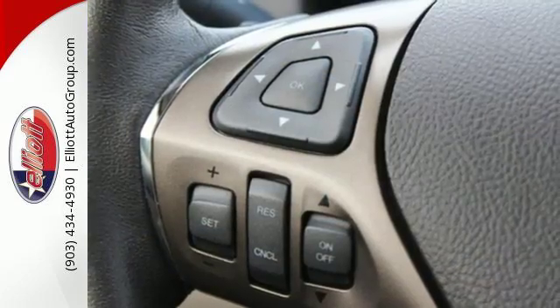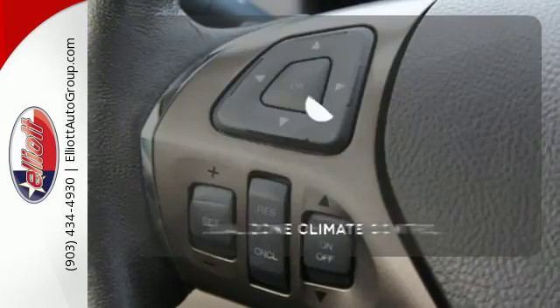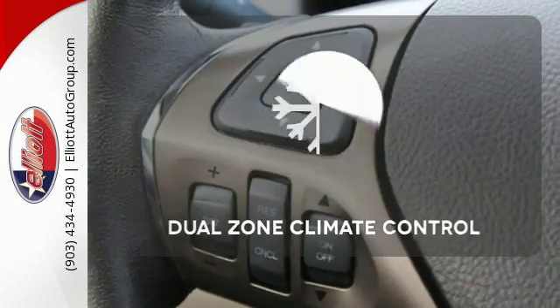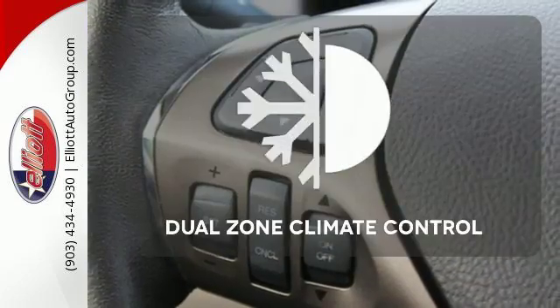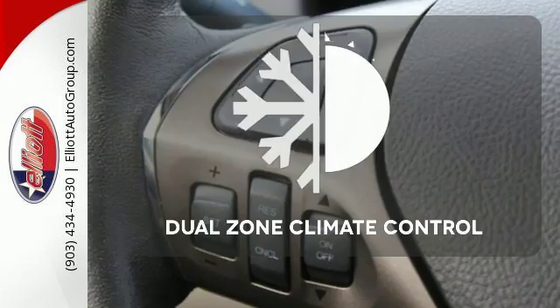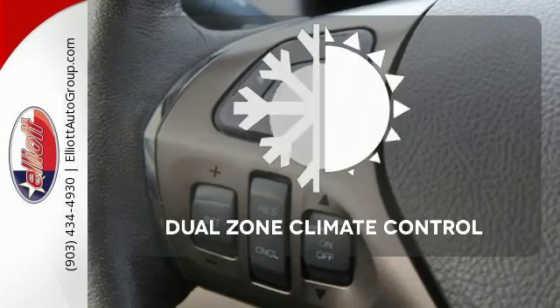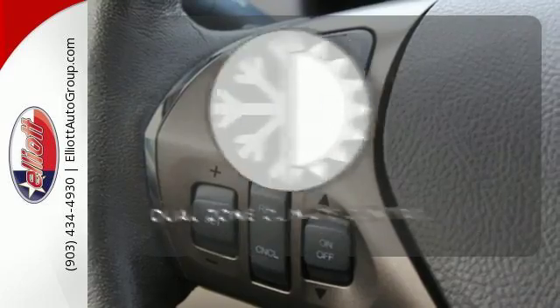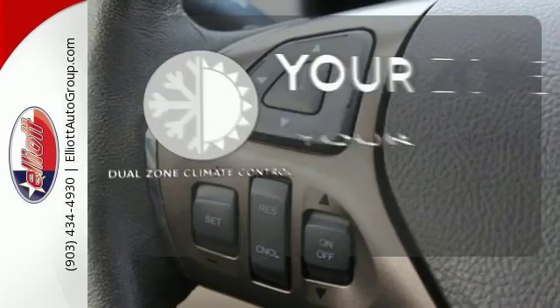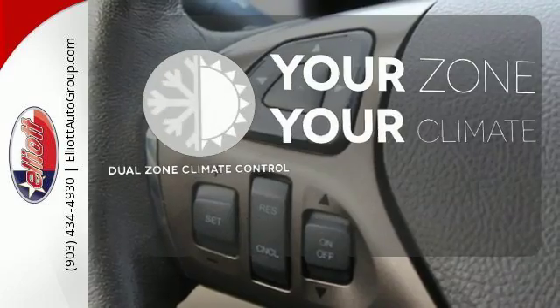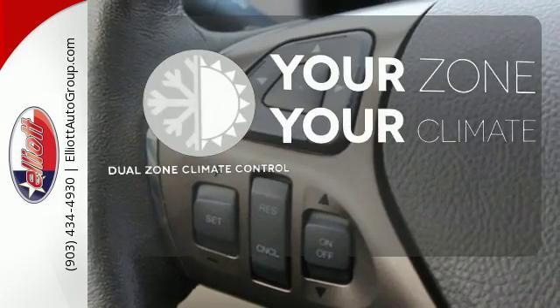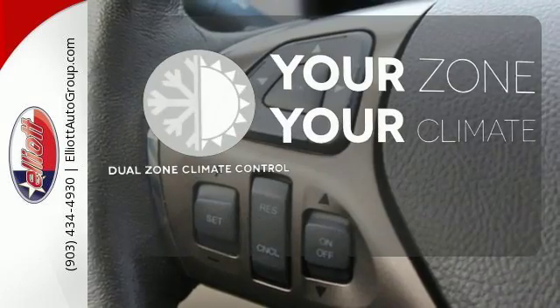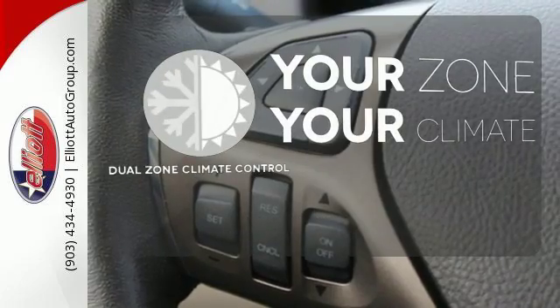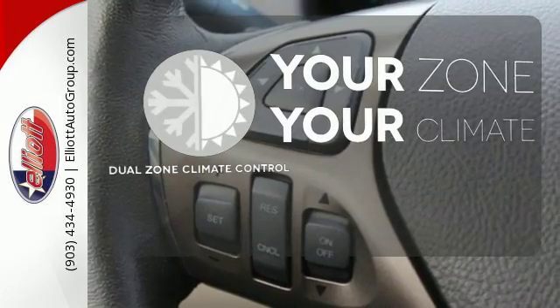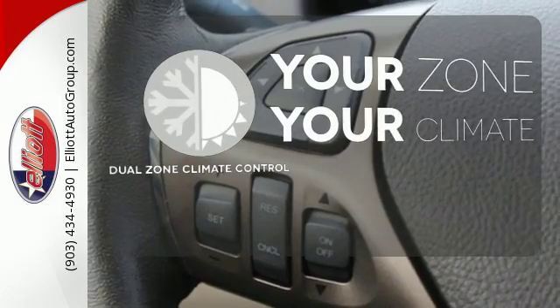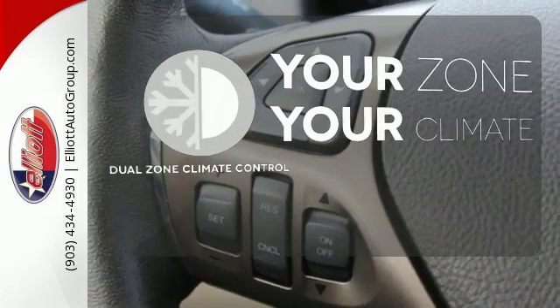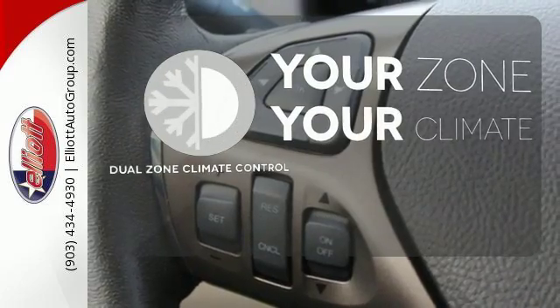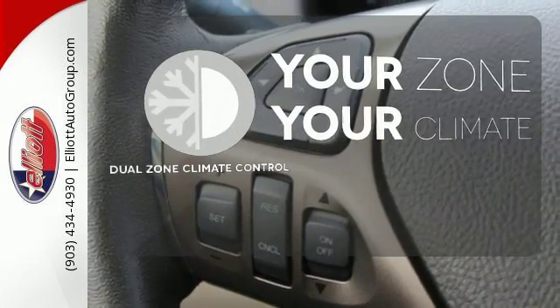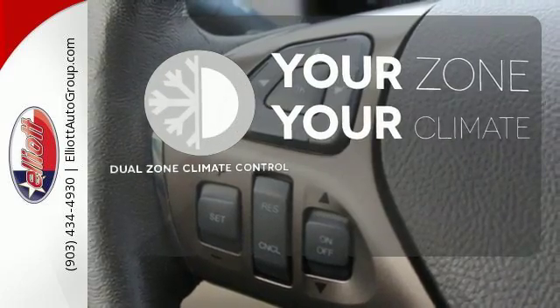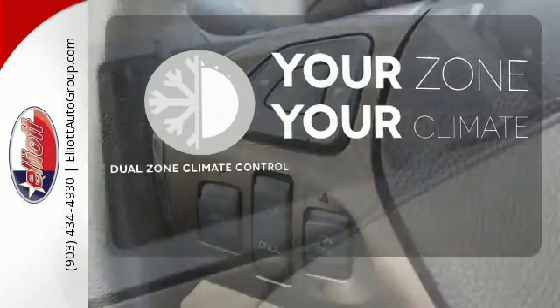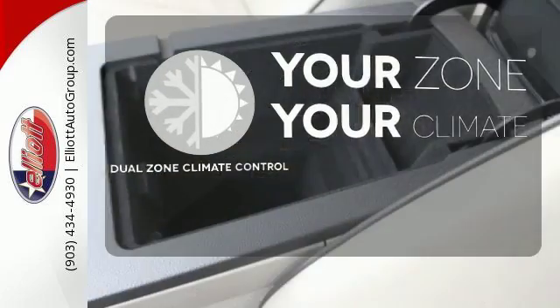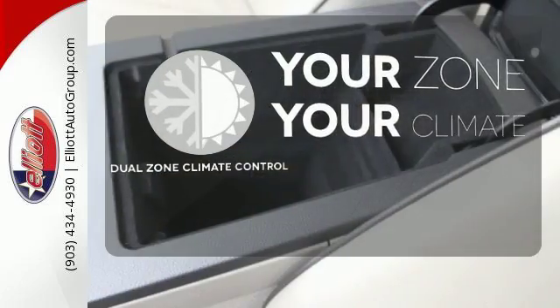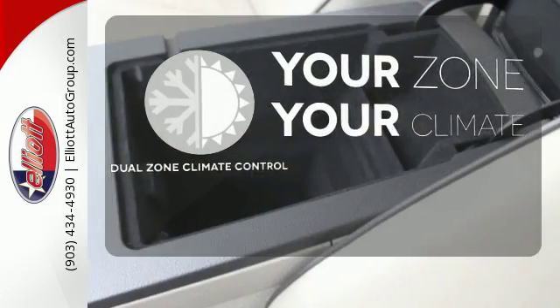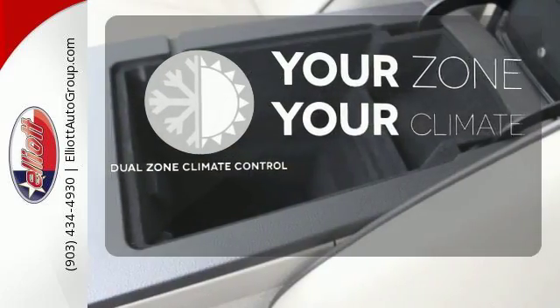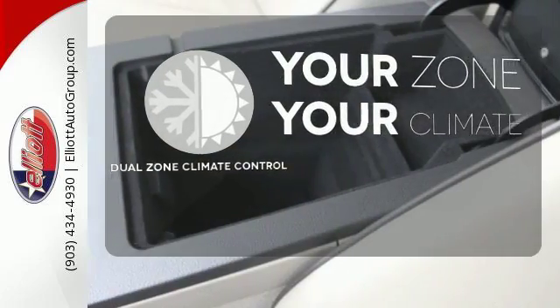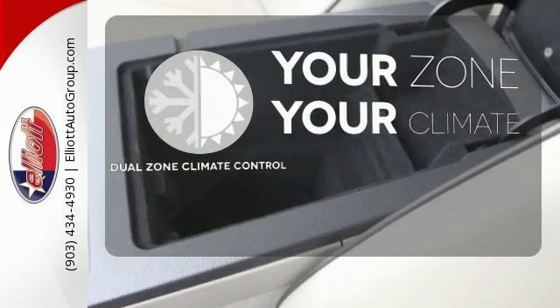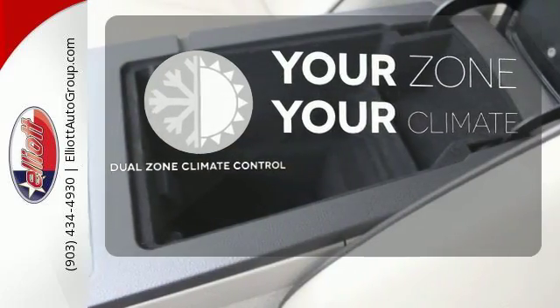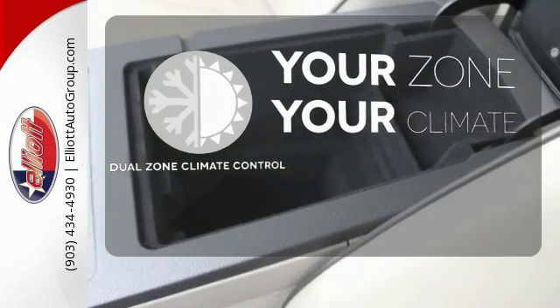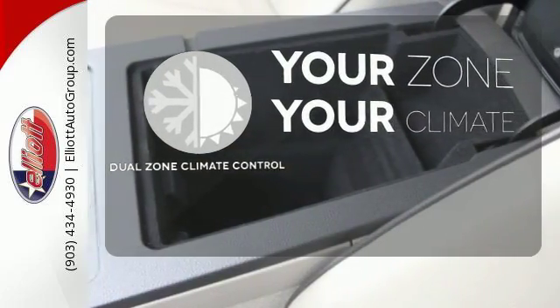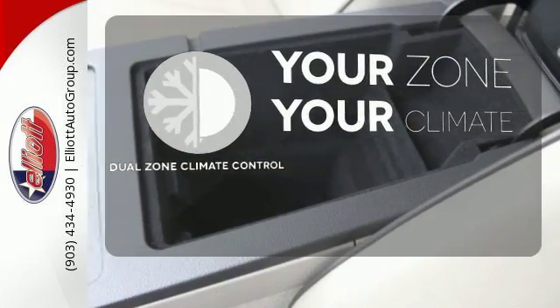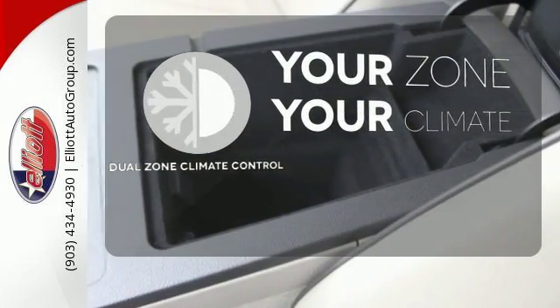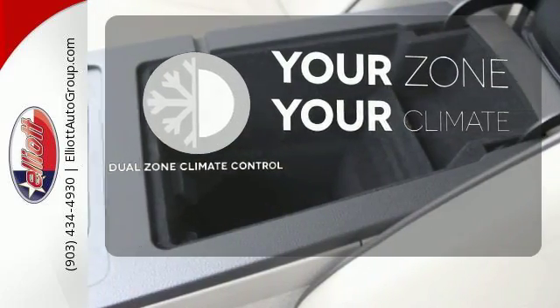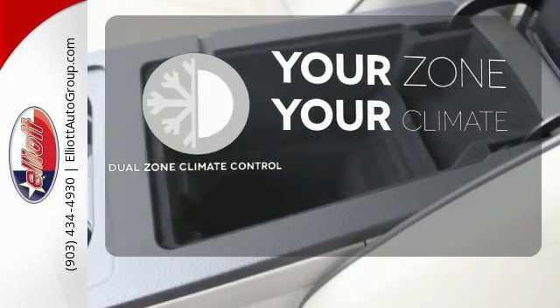It's too hot, it's too cold — not anymore with the dual-zone climate control.